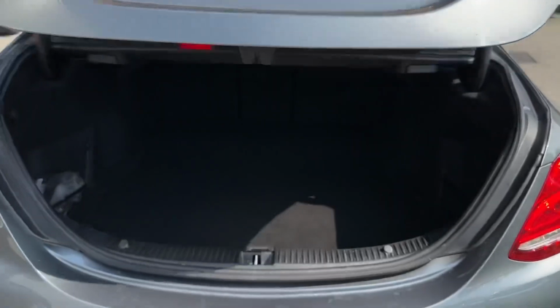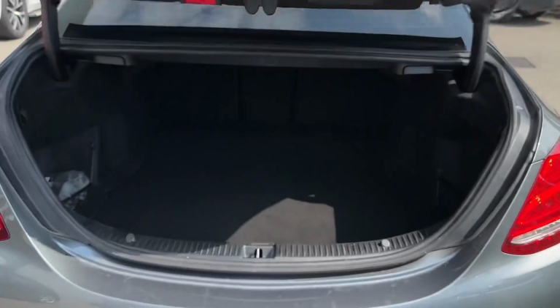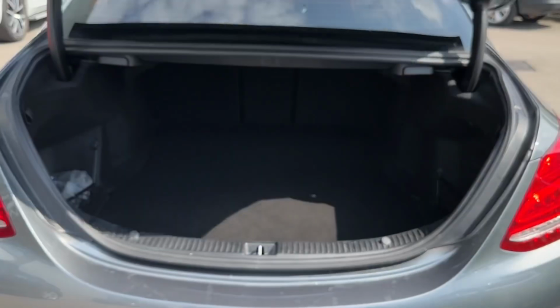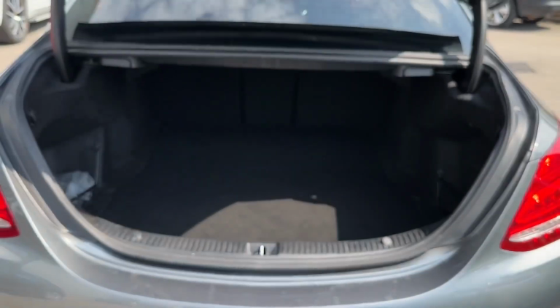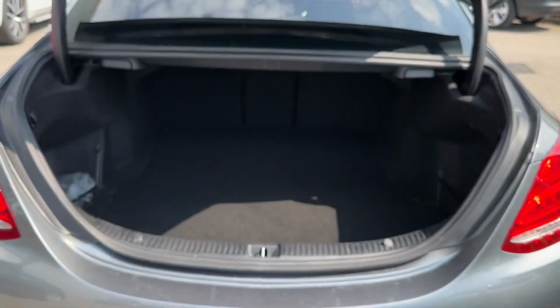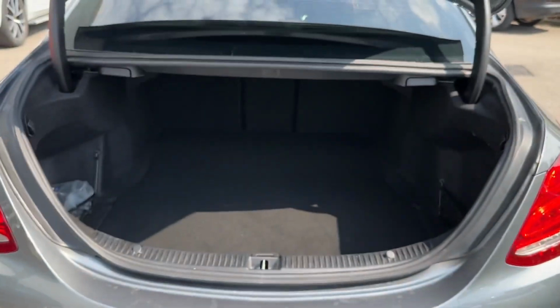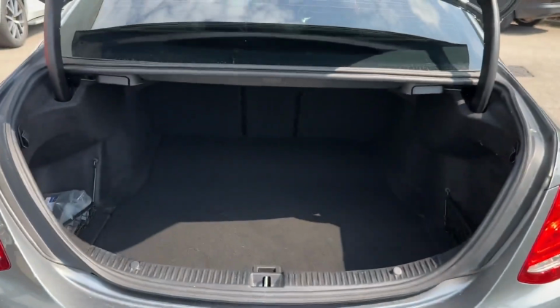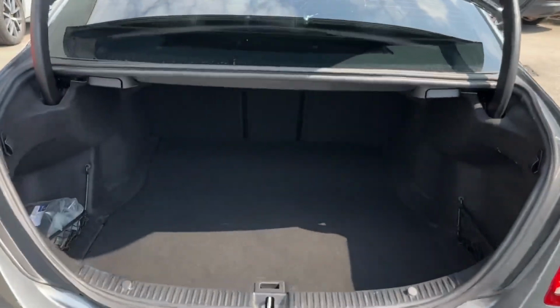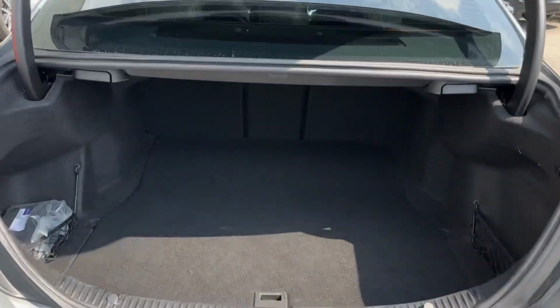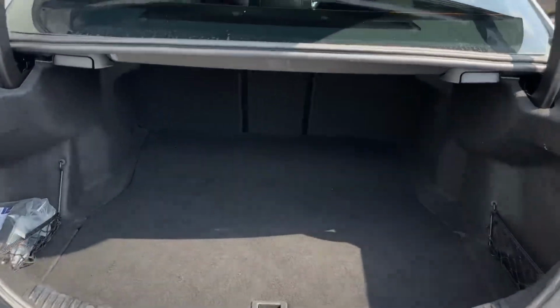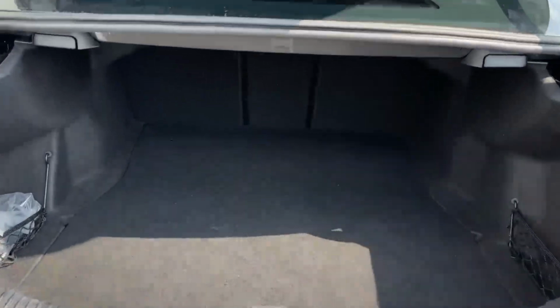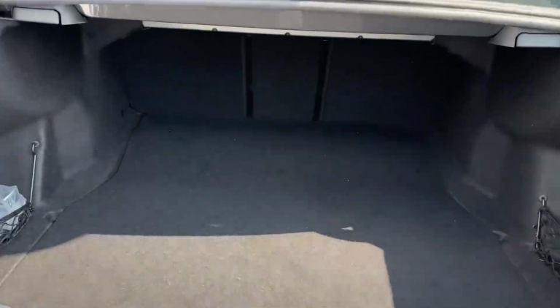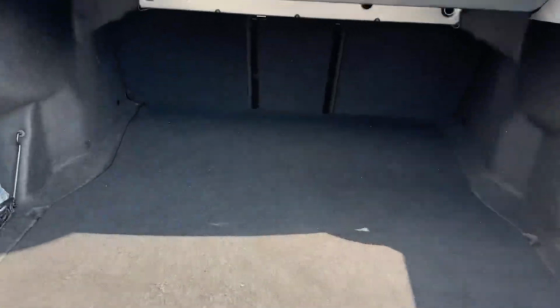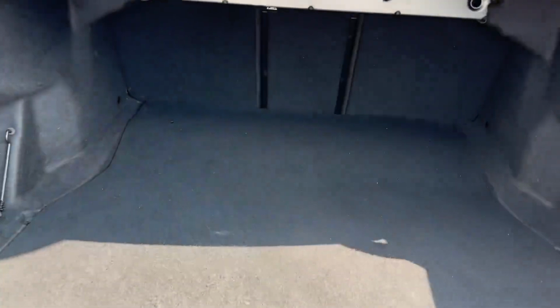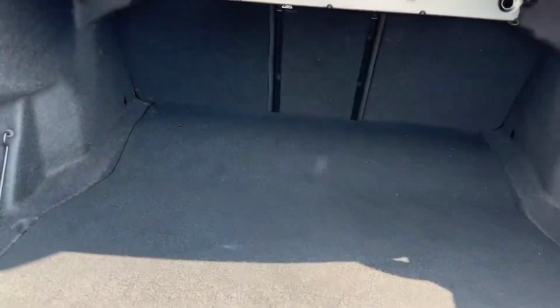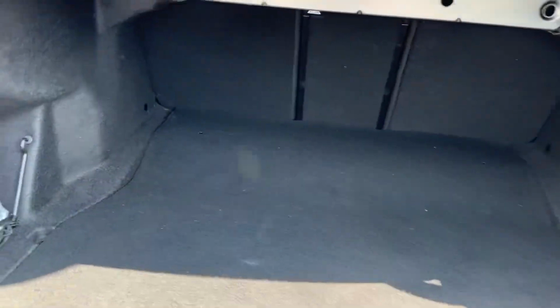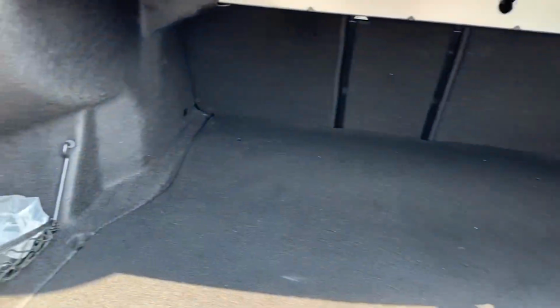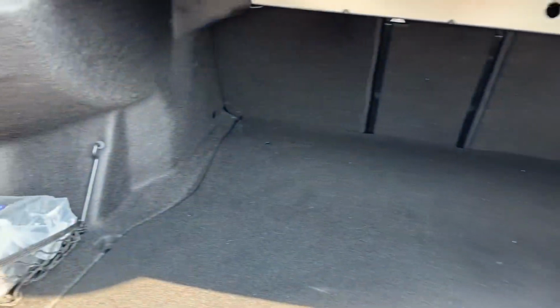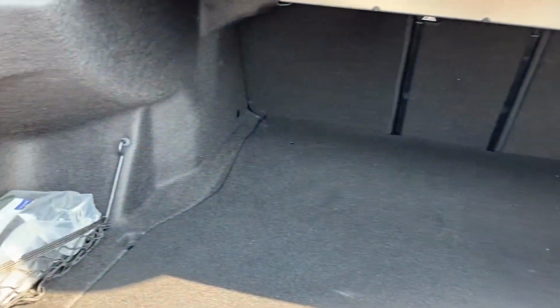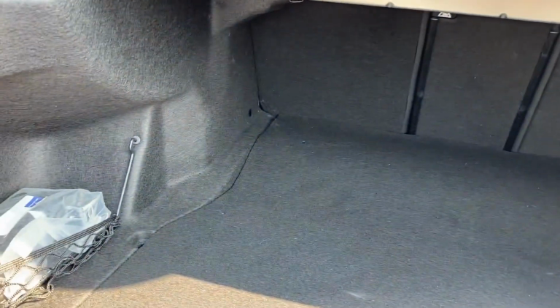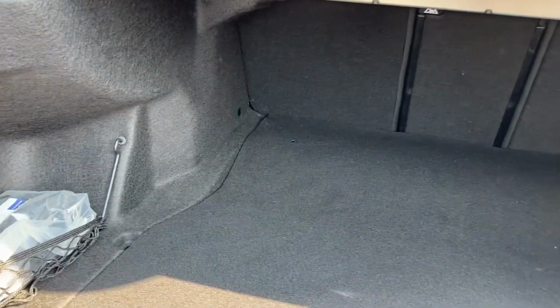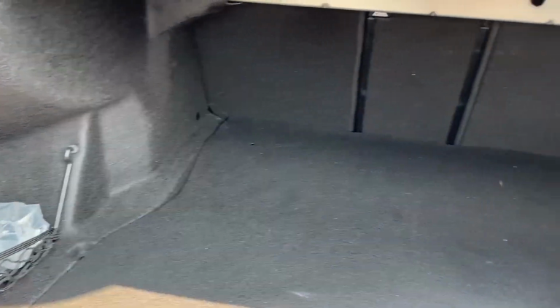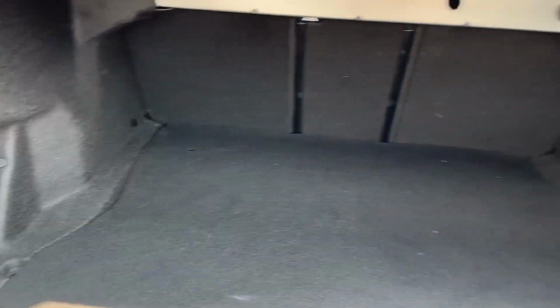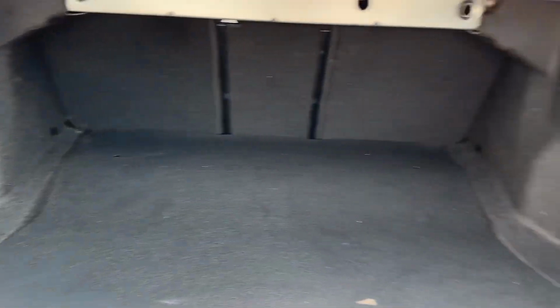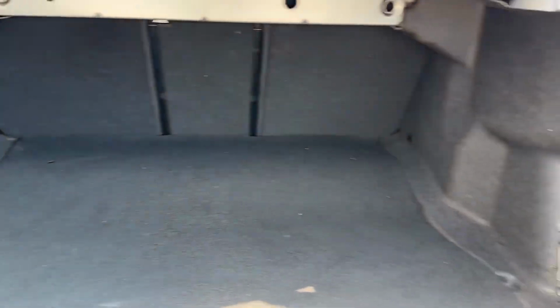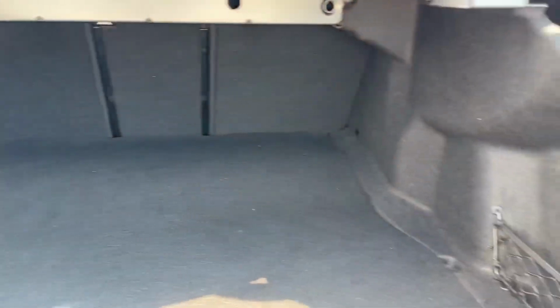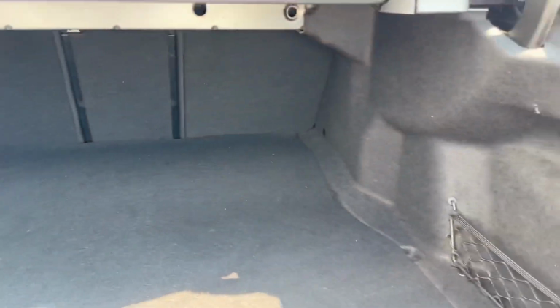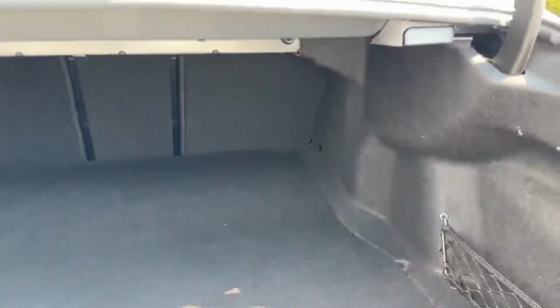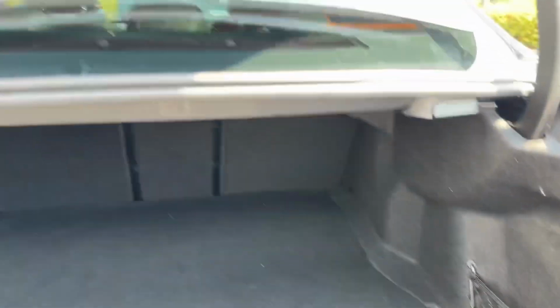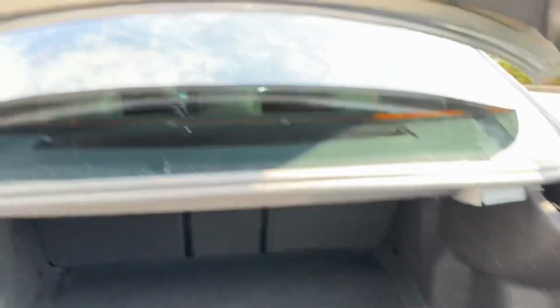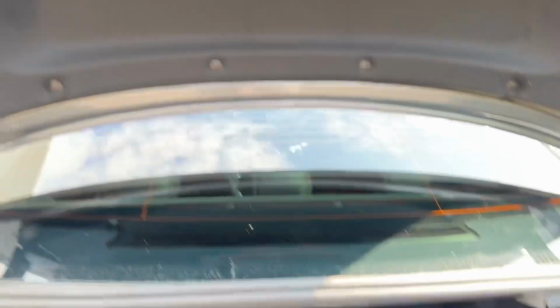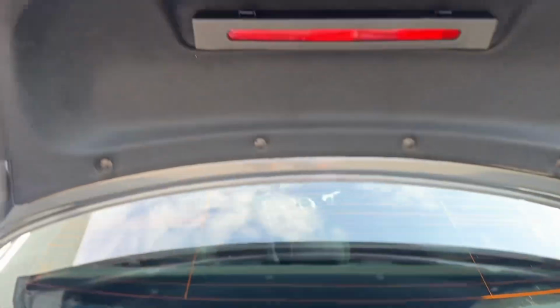Whilst also, a power-operated liftgate will reveal a more than practical boot space for a saloon of this calibre.